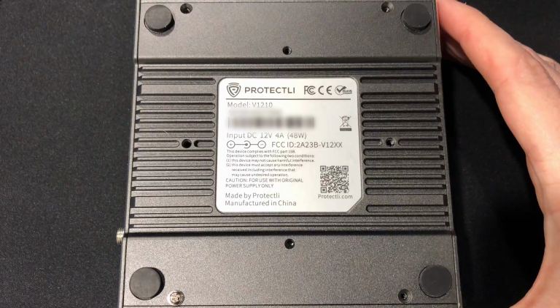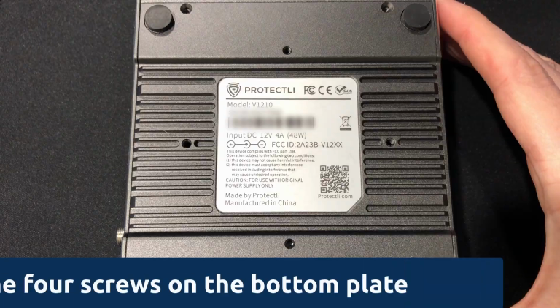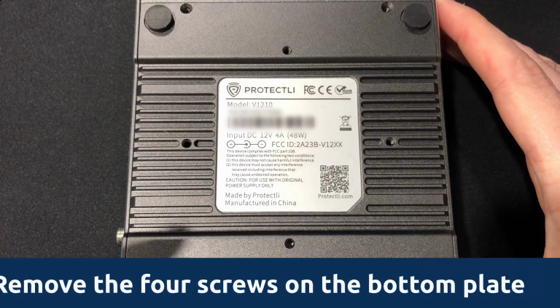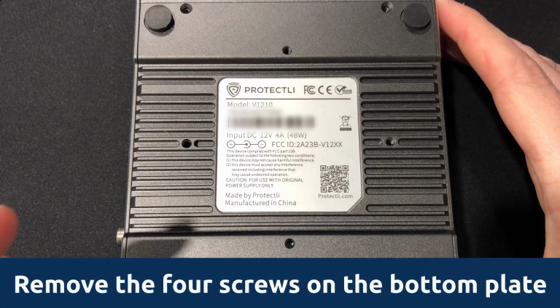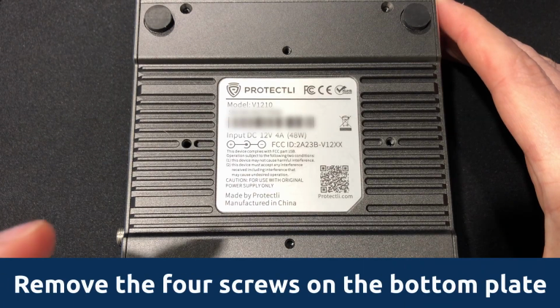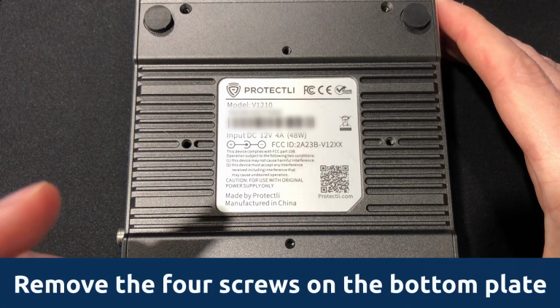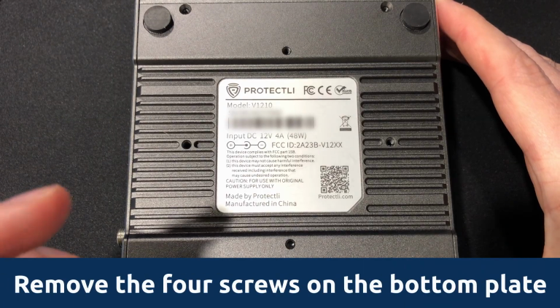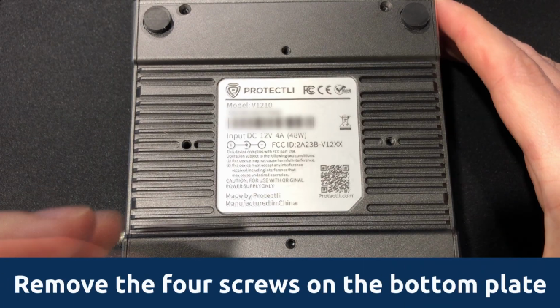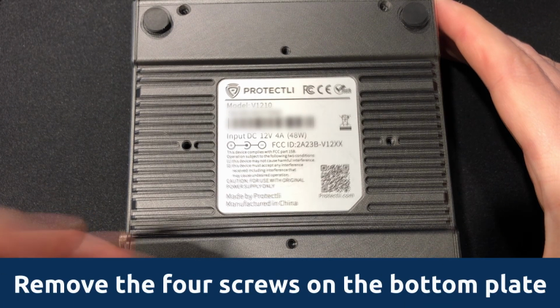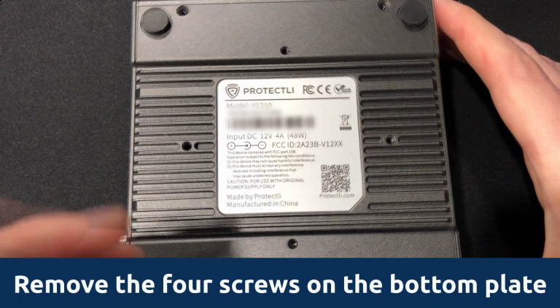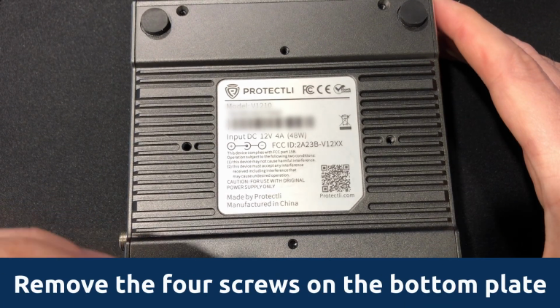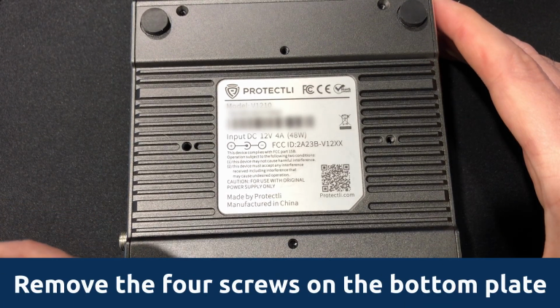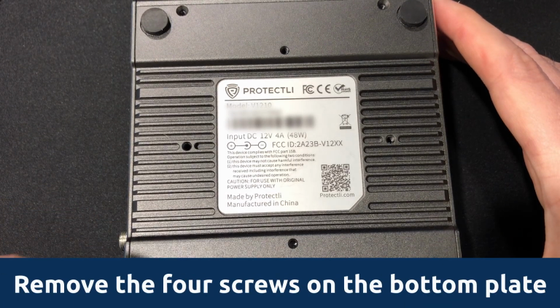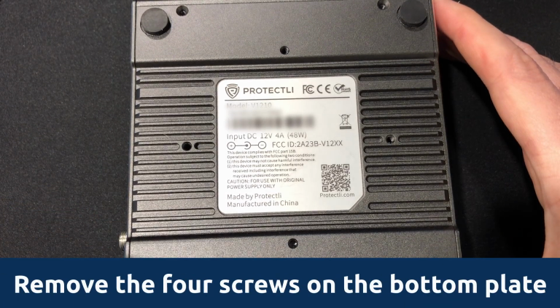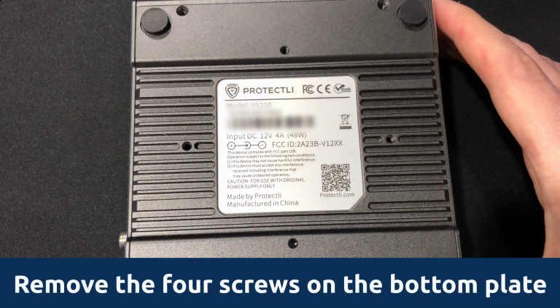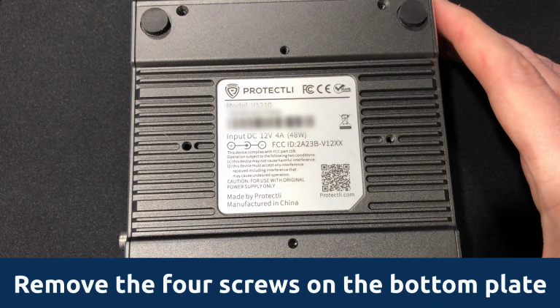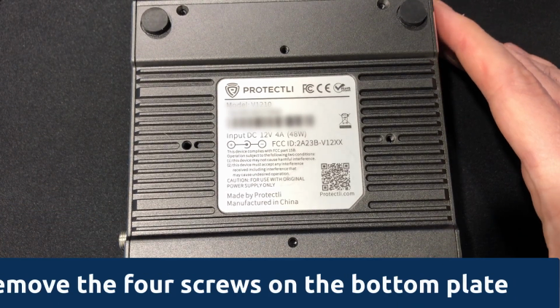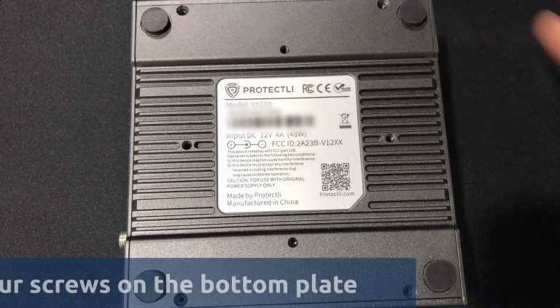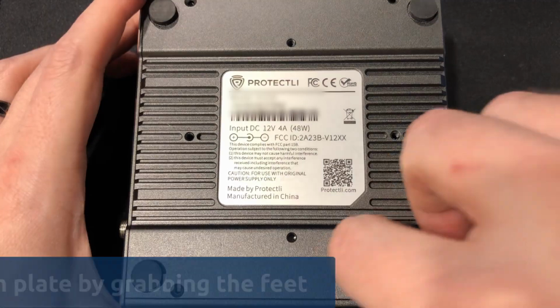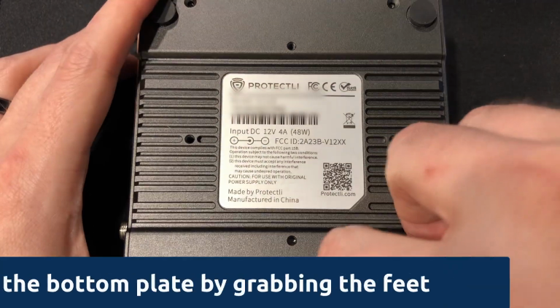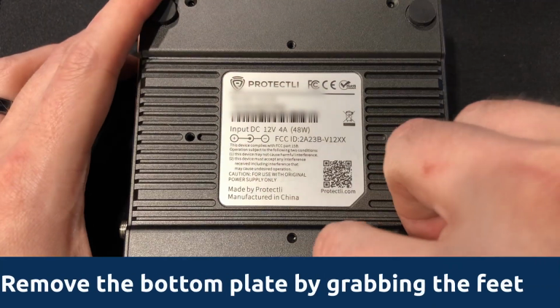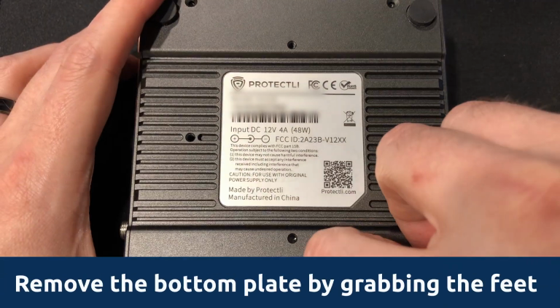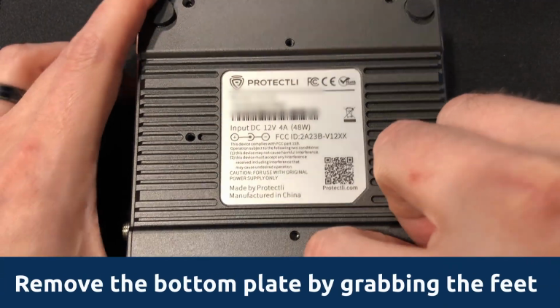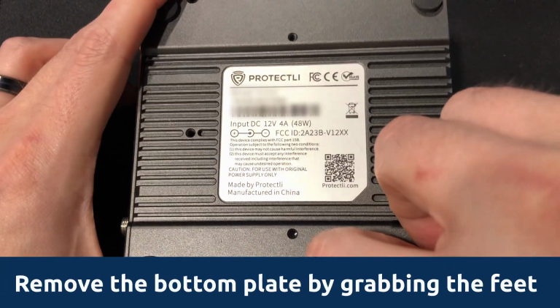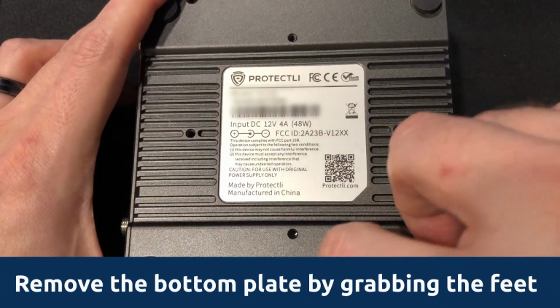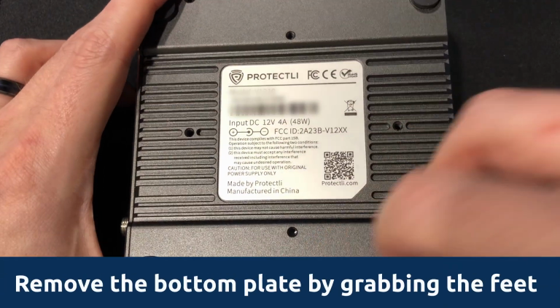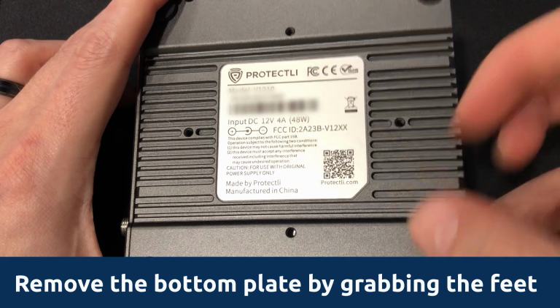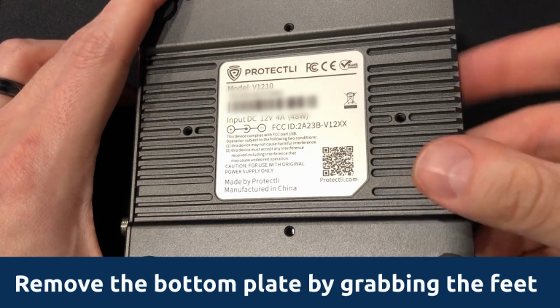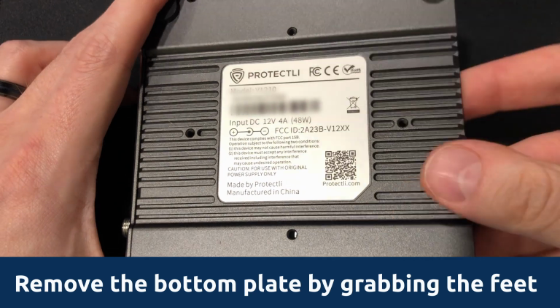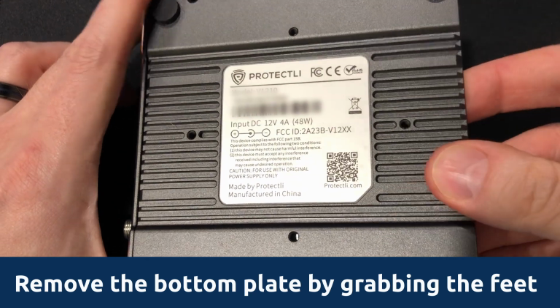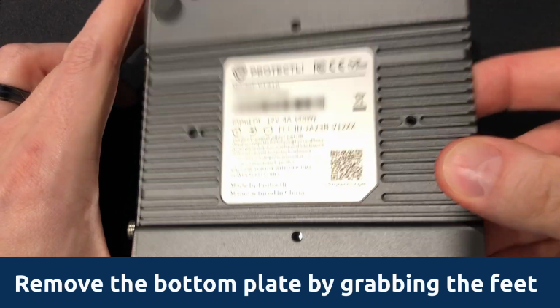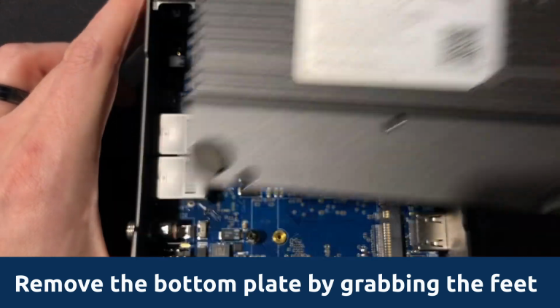First, remove the four screws on the bottom plate of the vault. The bottom plate can be removed by grabbing the feet of the unit.